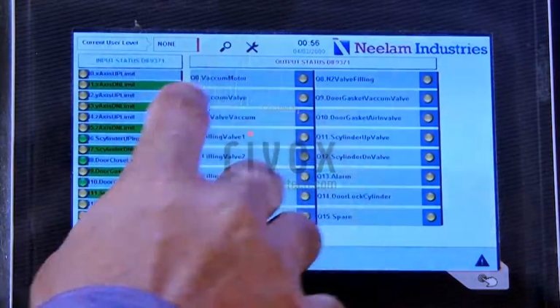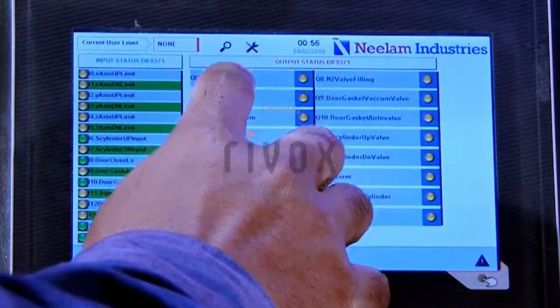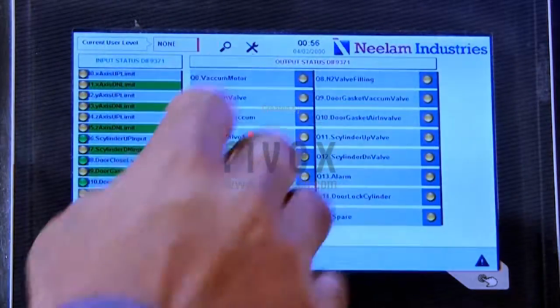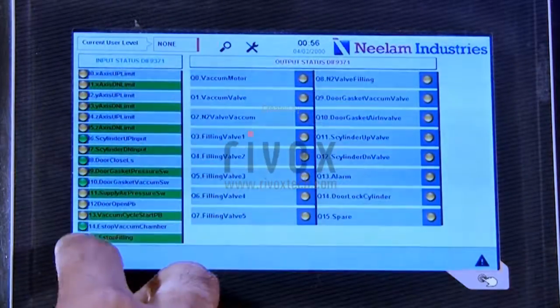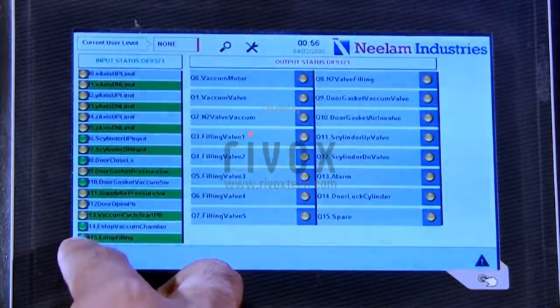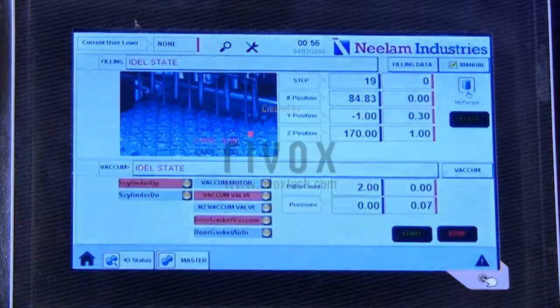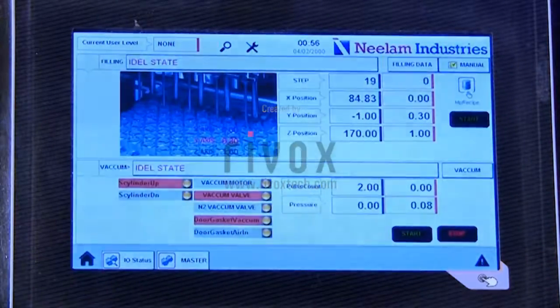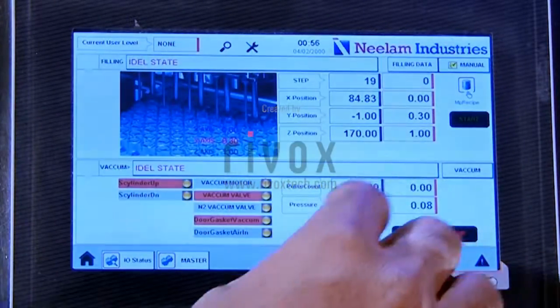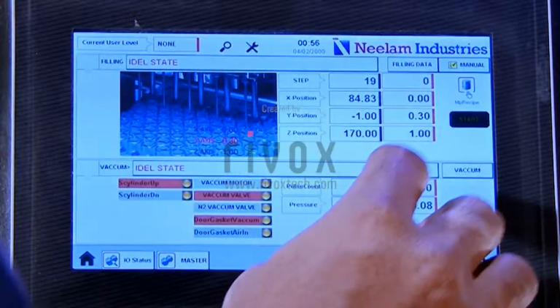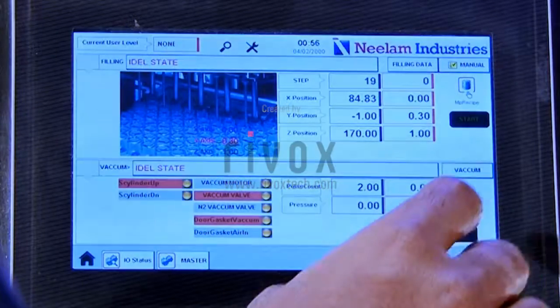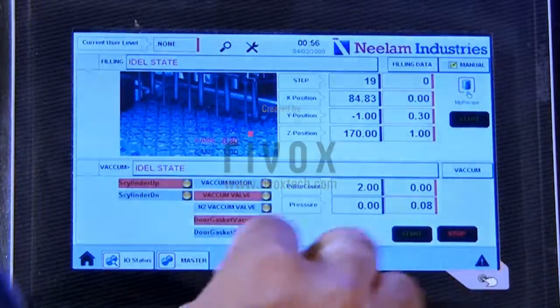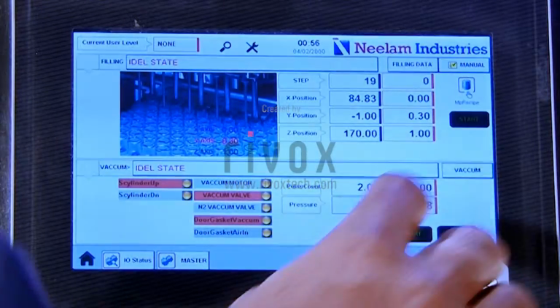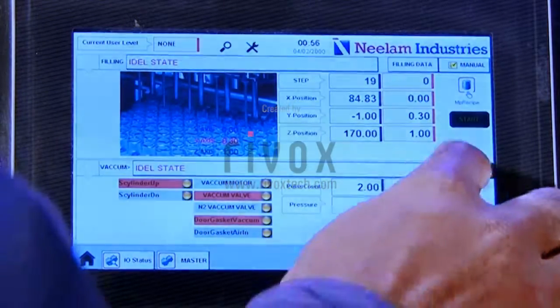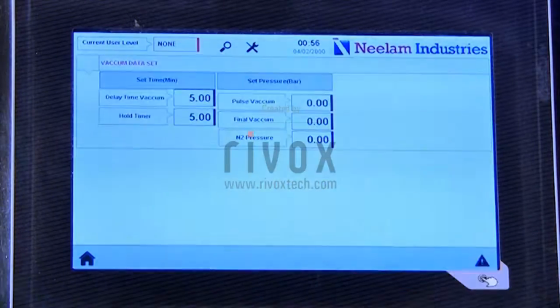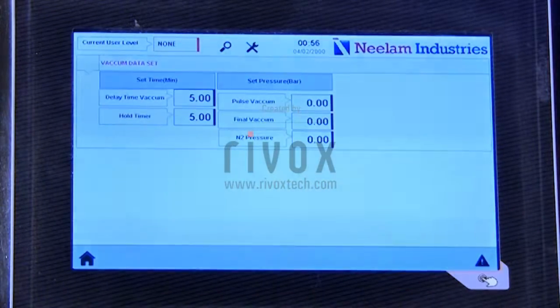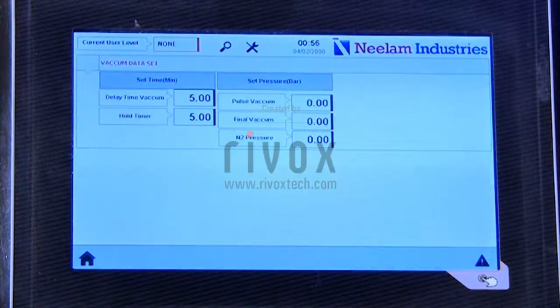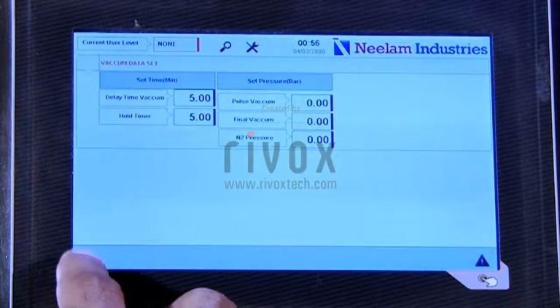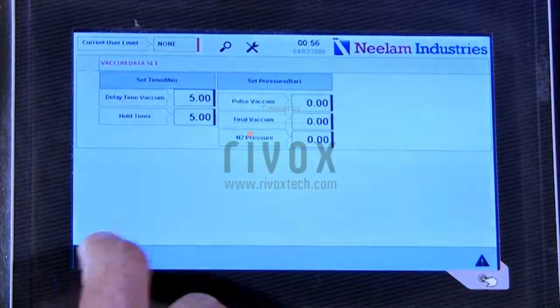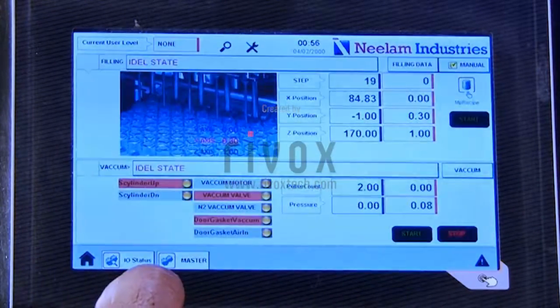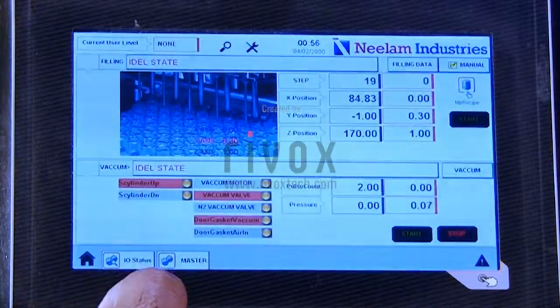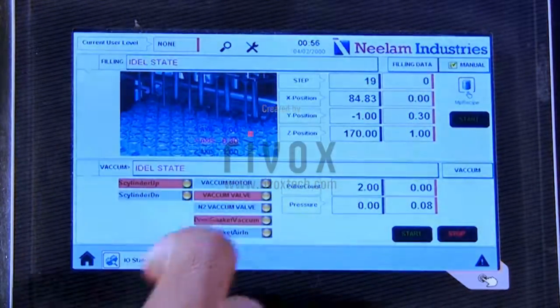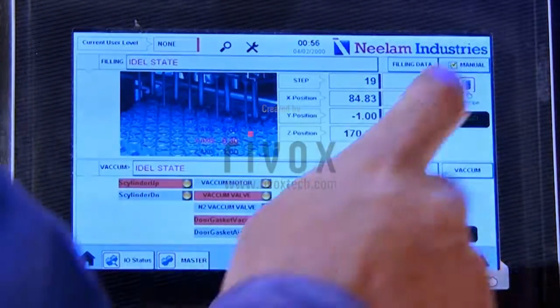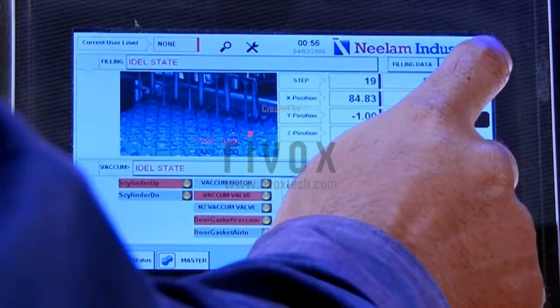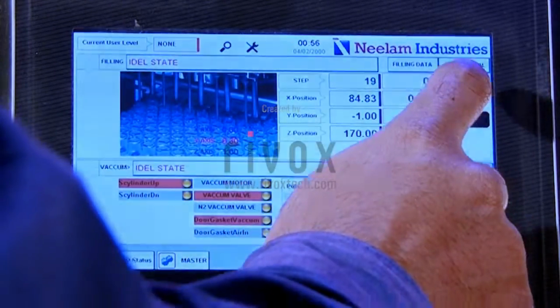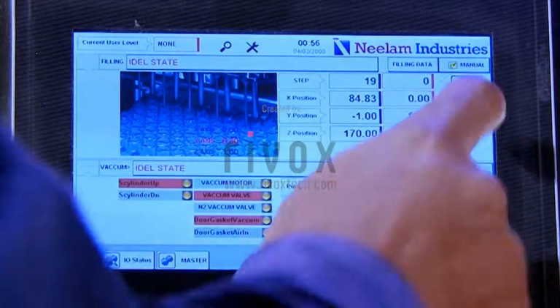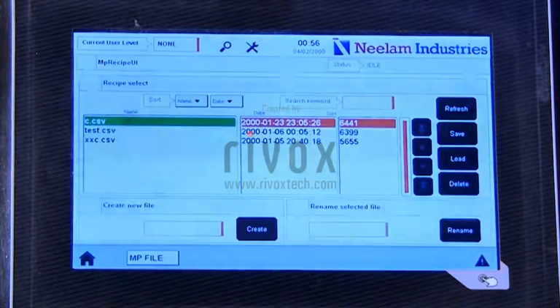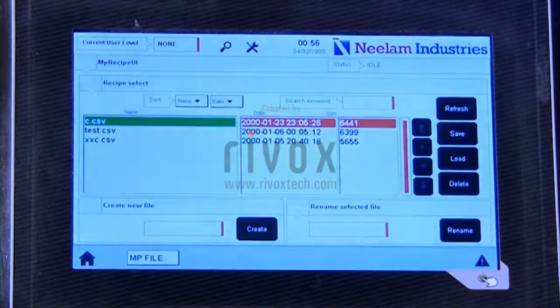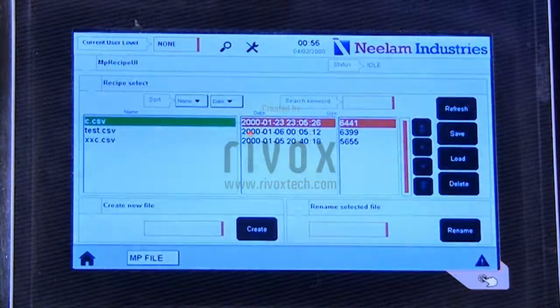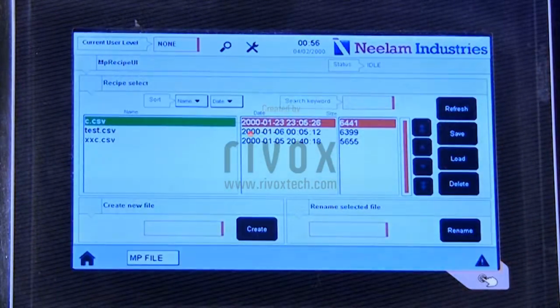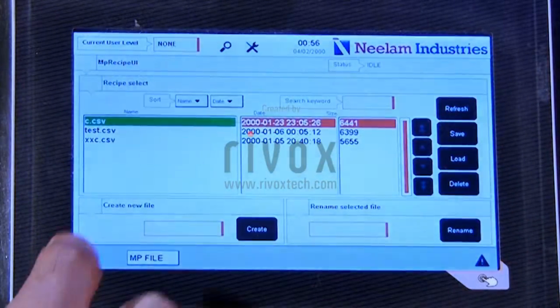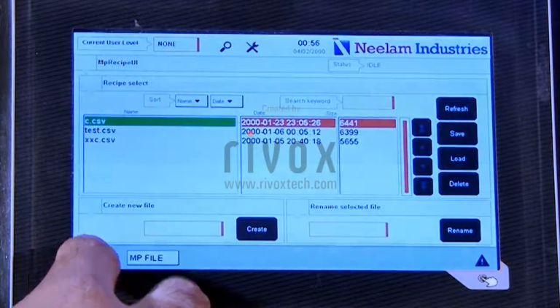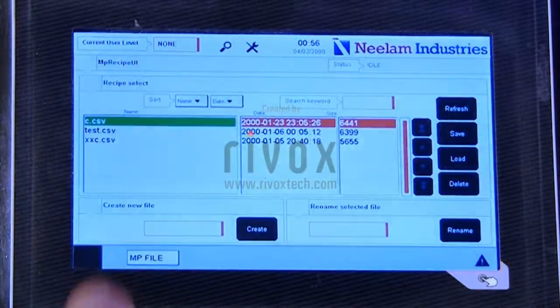In the fully automatic pre-filled syringe filling and stoppering machine, from denesting to stoppering the entire process is automated.